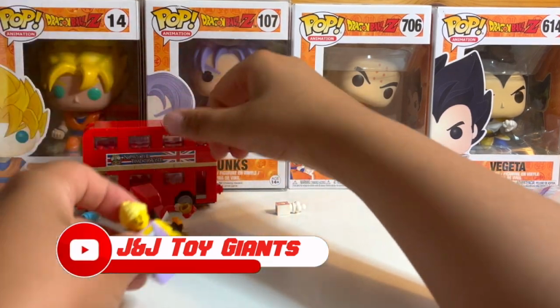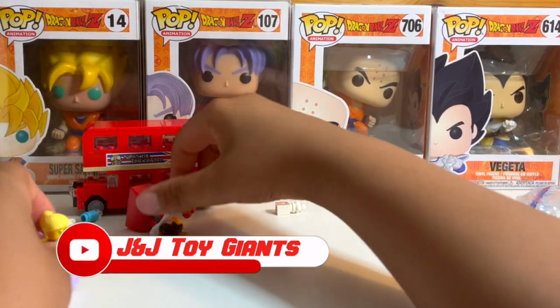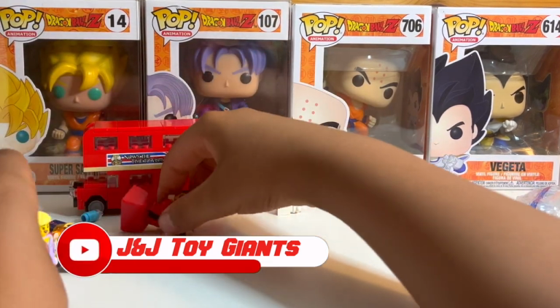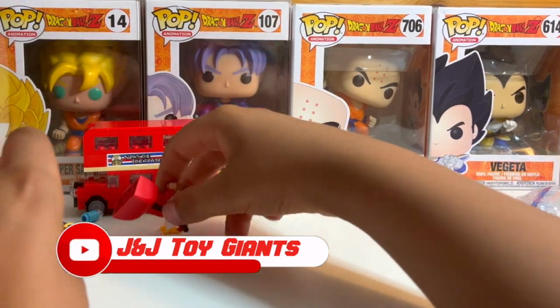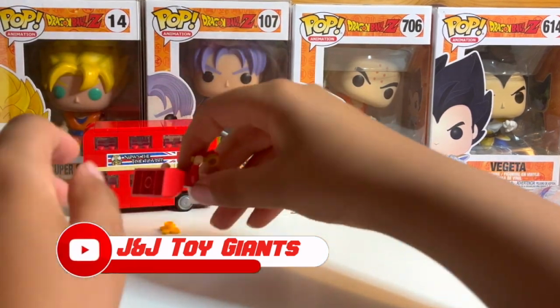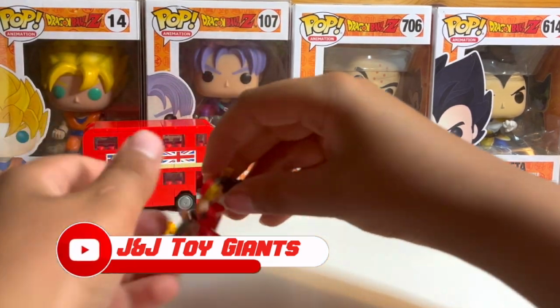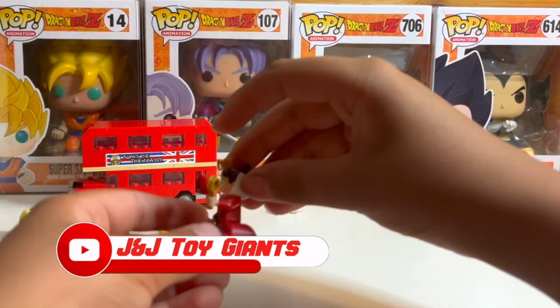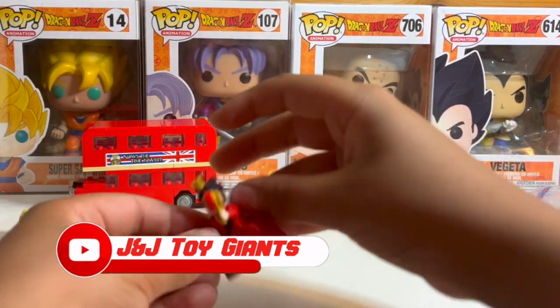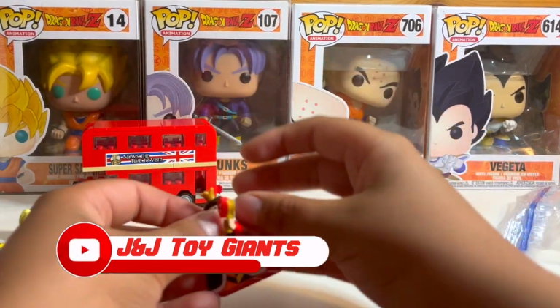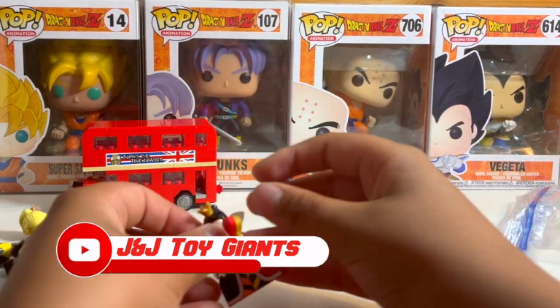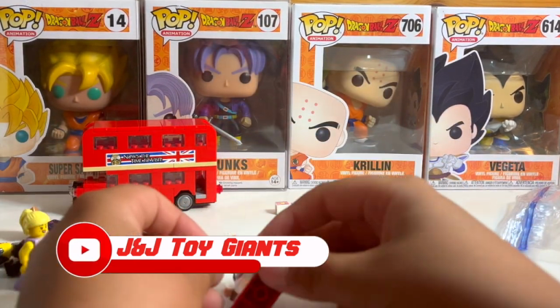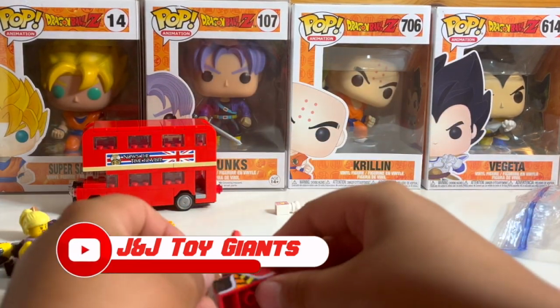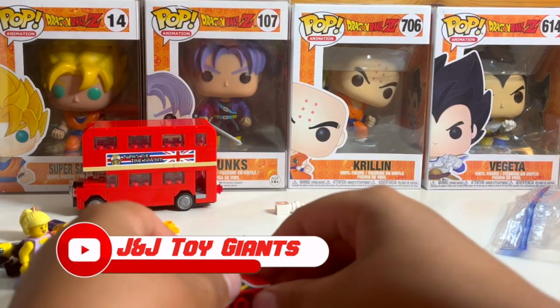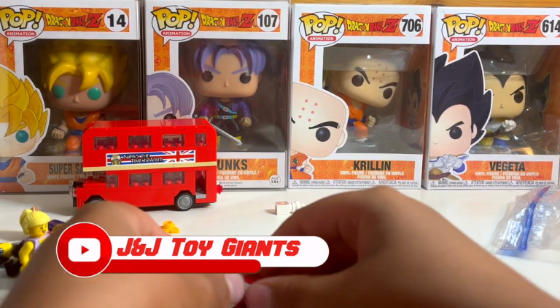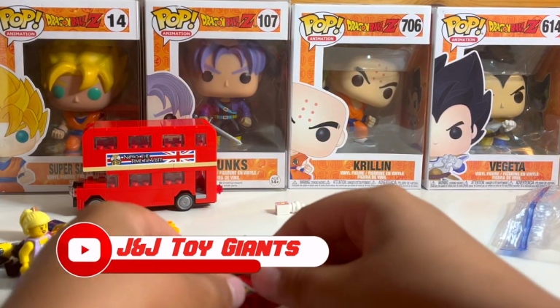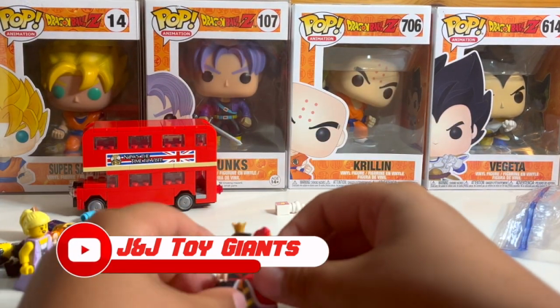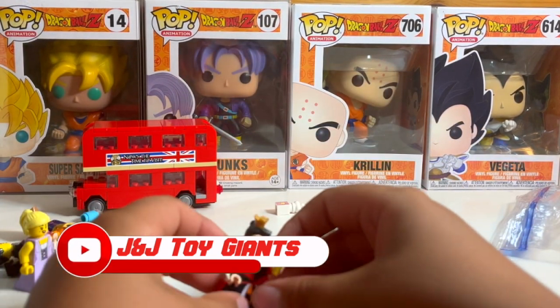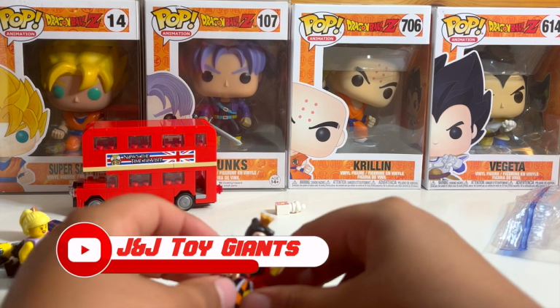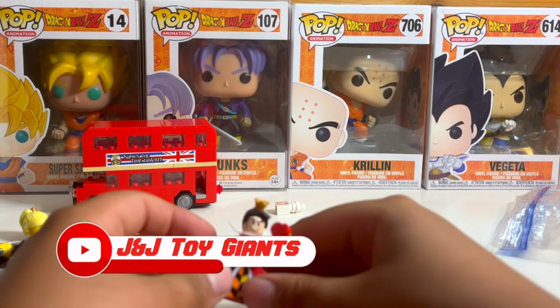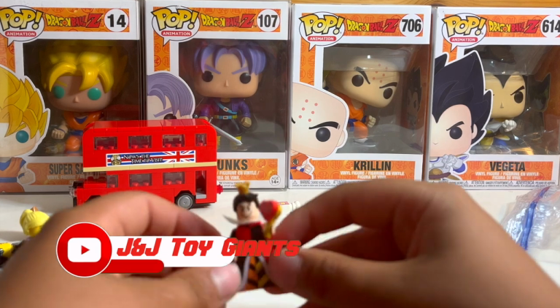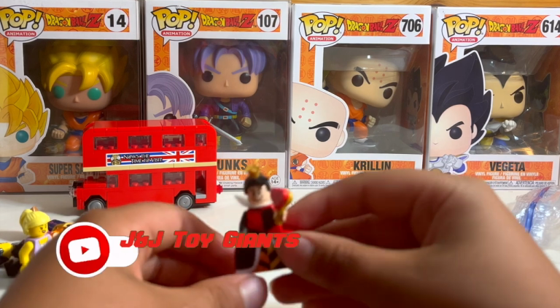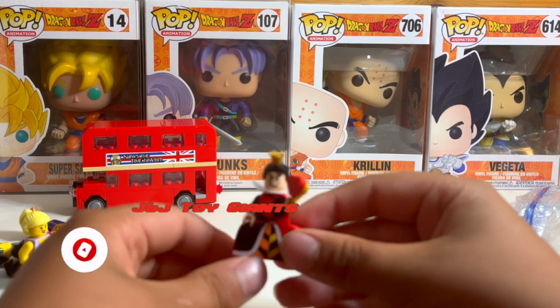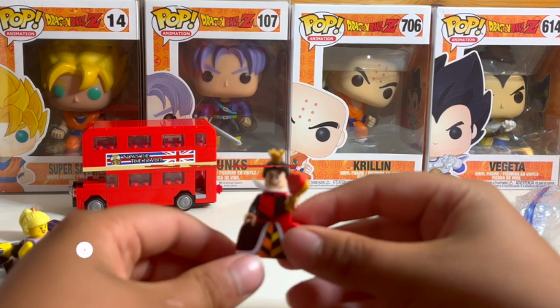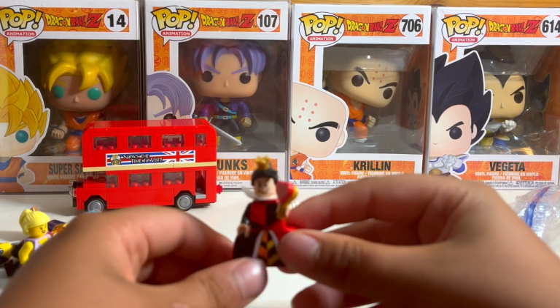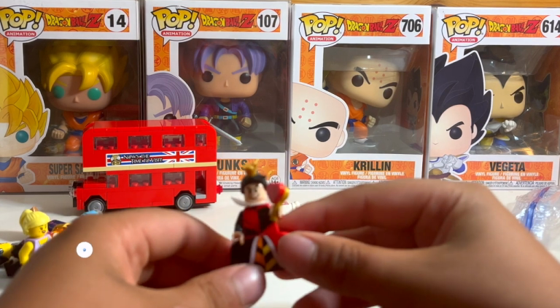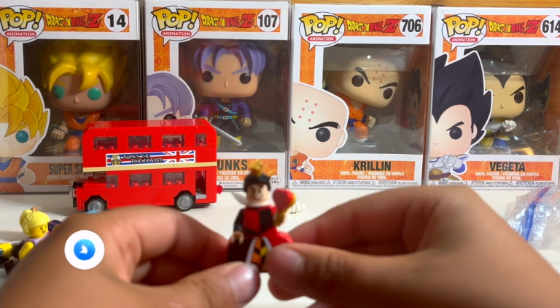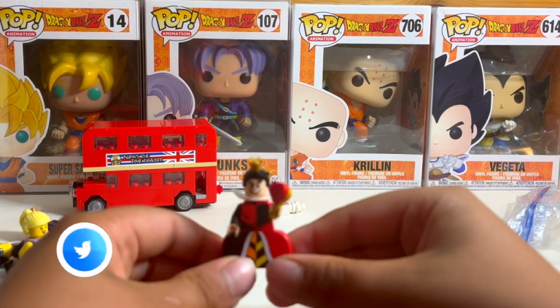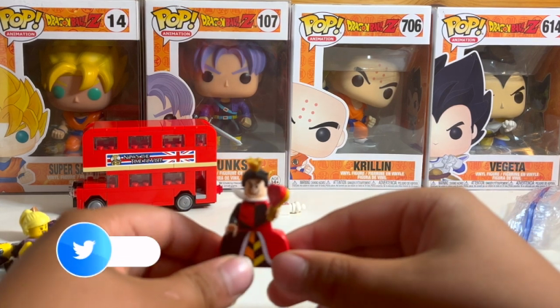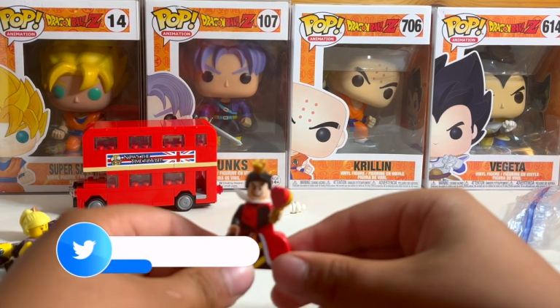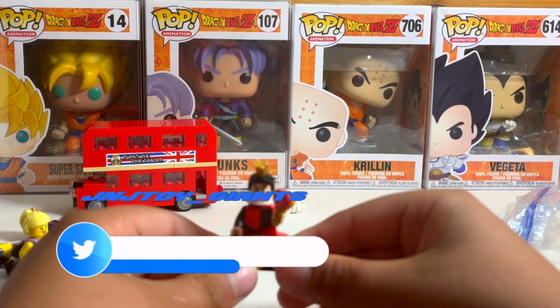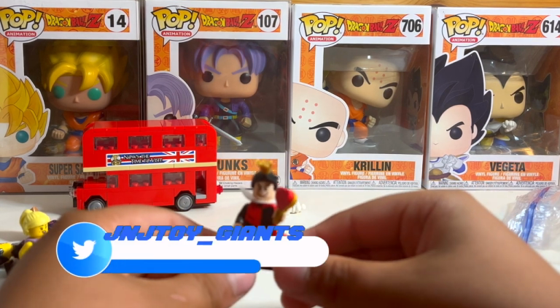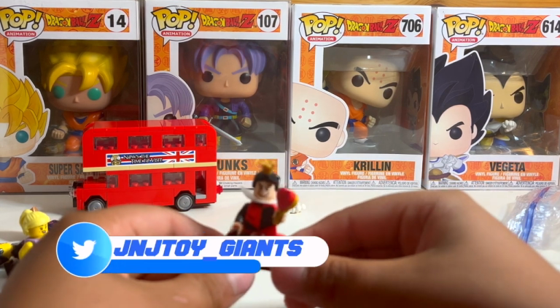And then this is the Queen of Hearts from the series minifigures — Disney 100. She's from England.